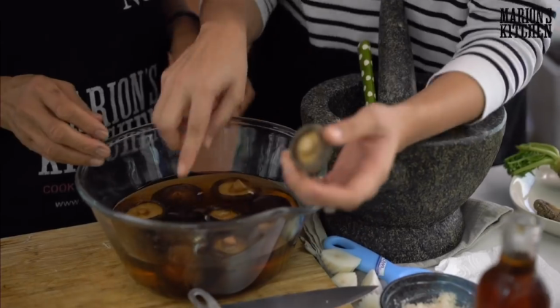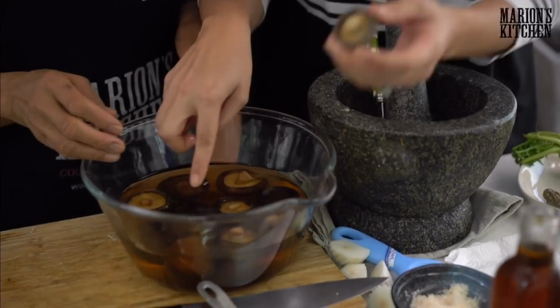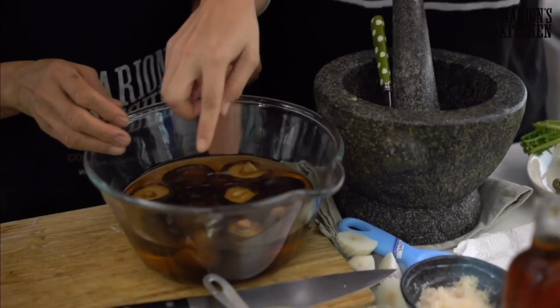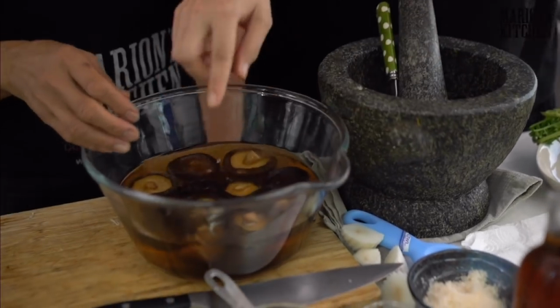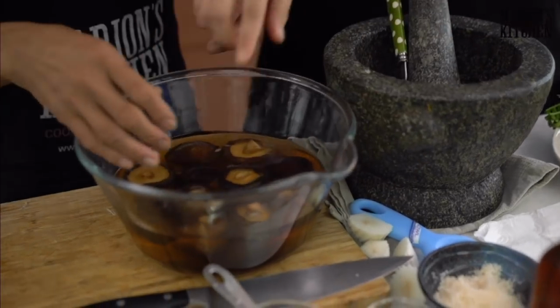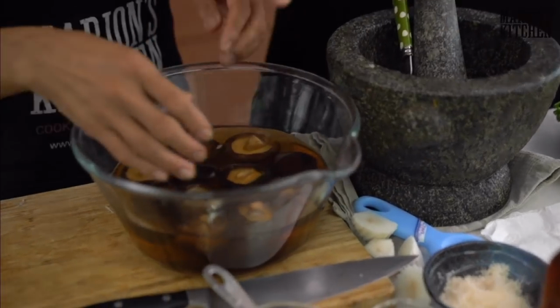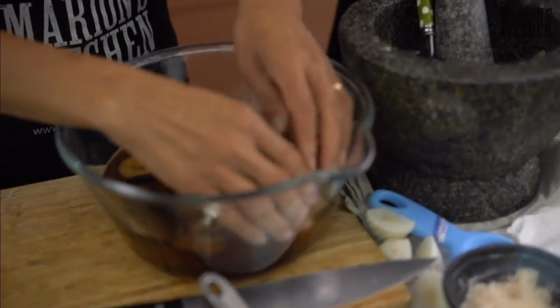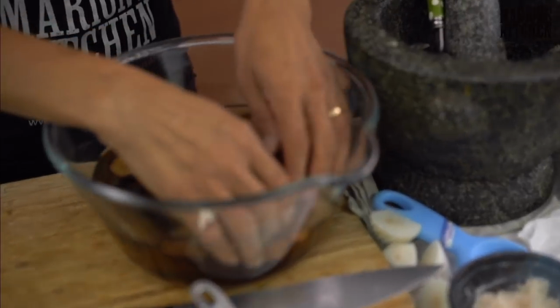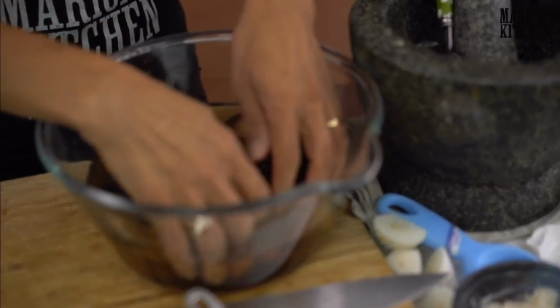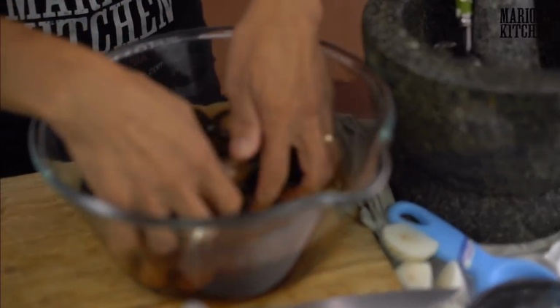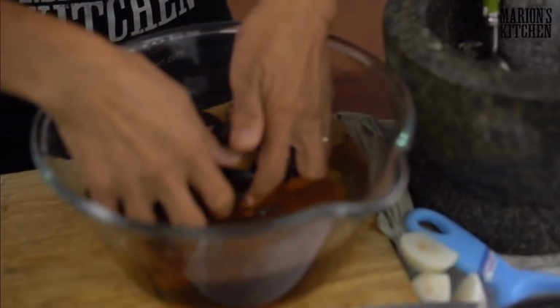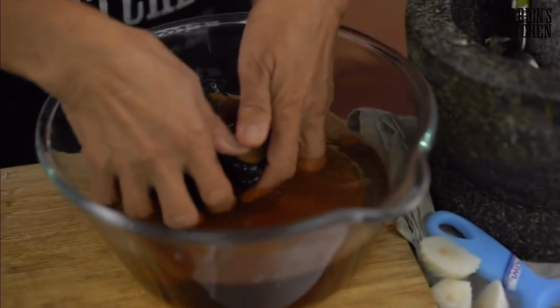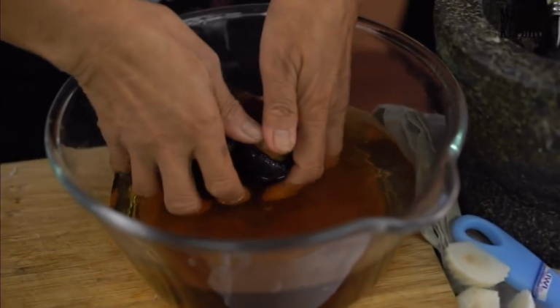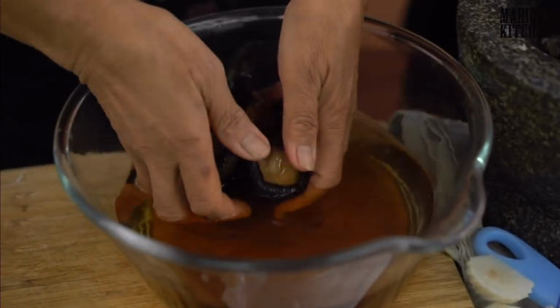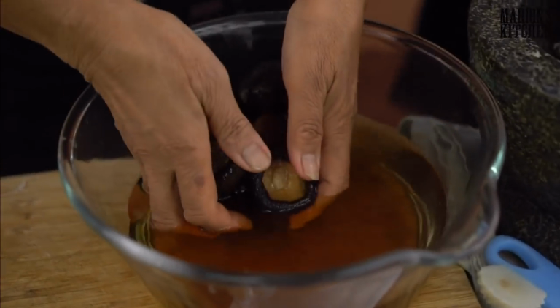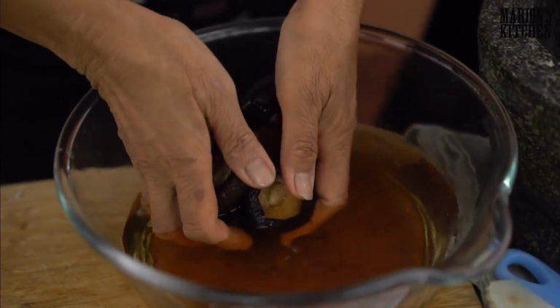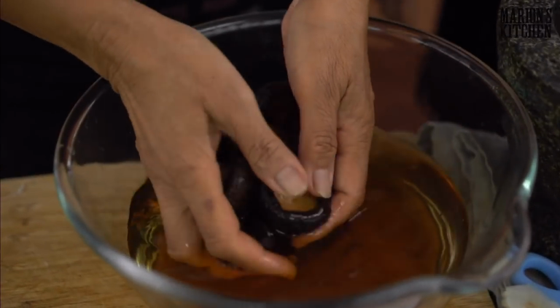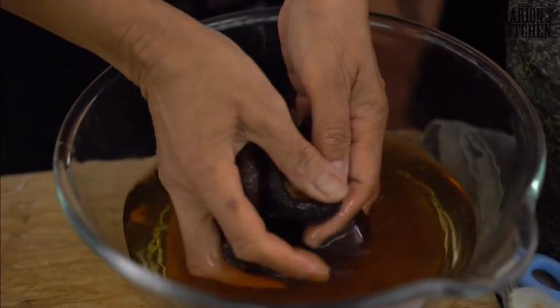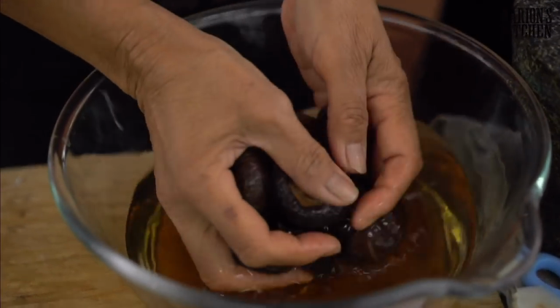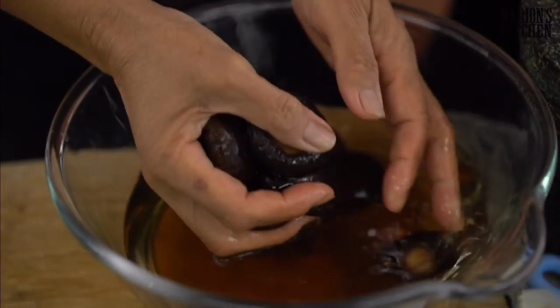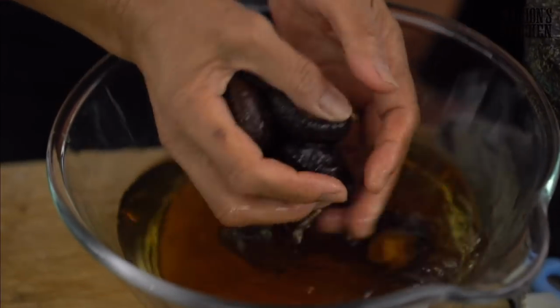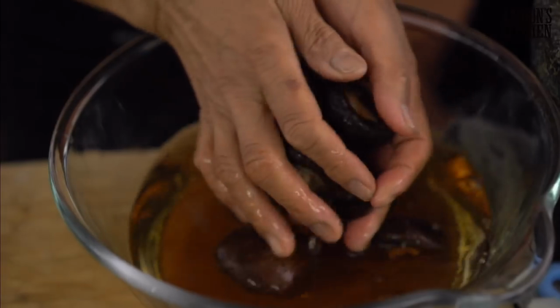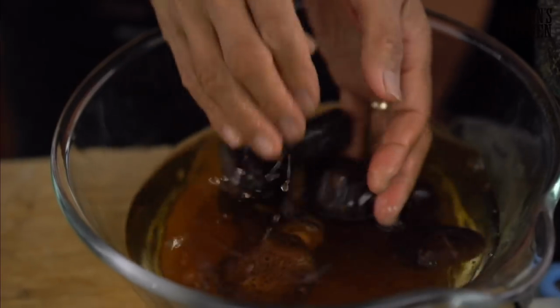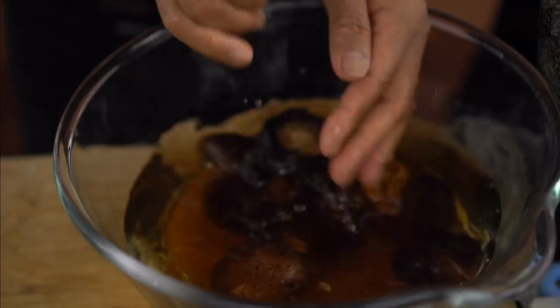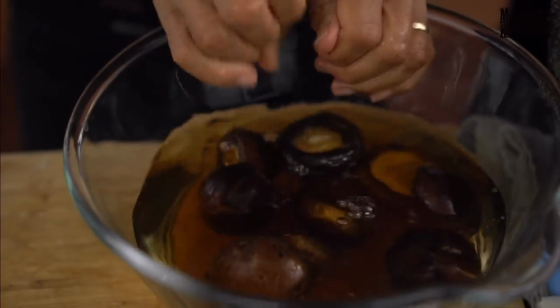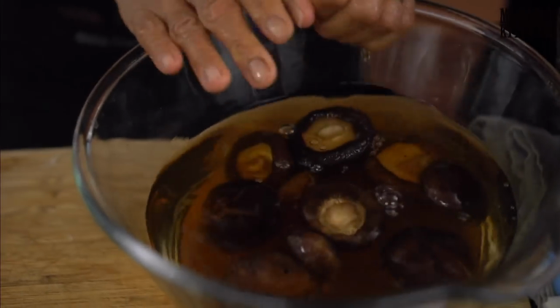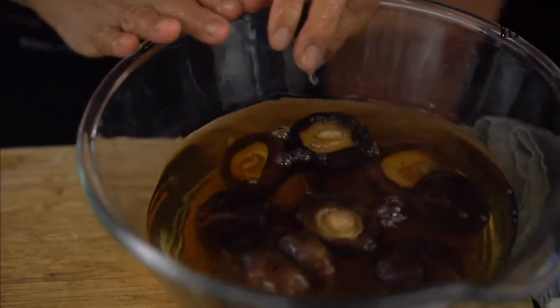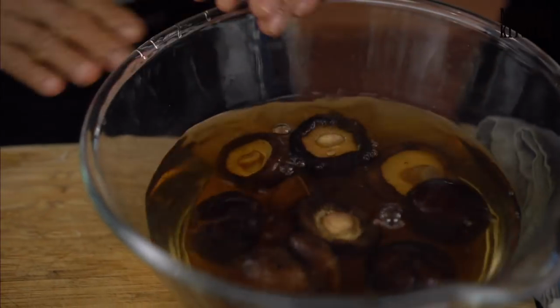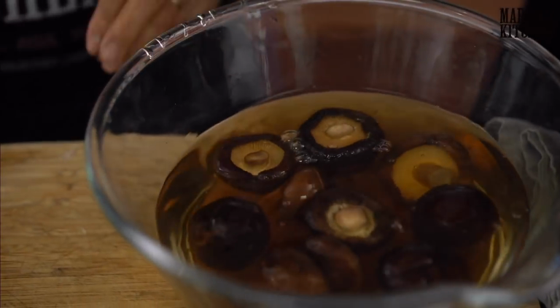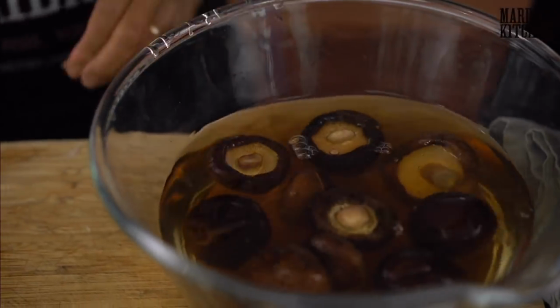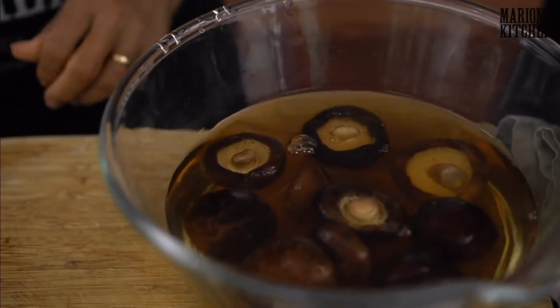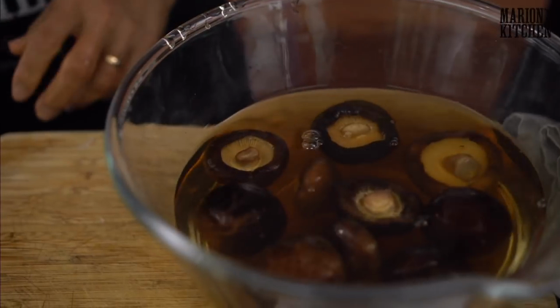And then the timer went off — that's the eggs done!